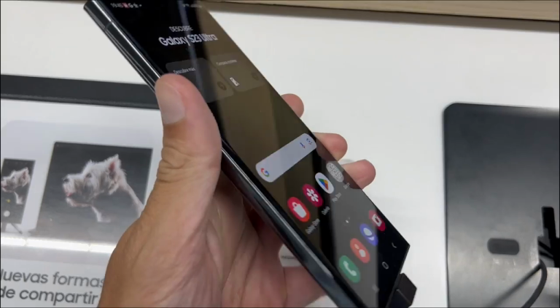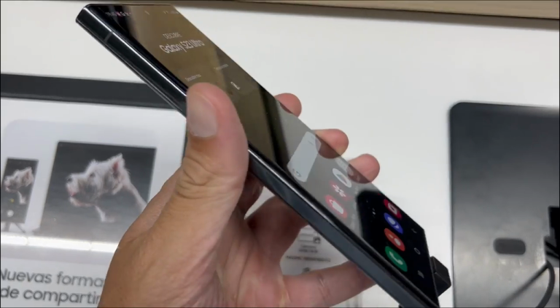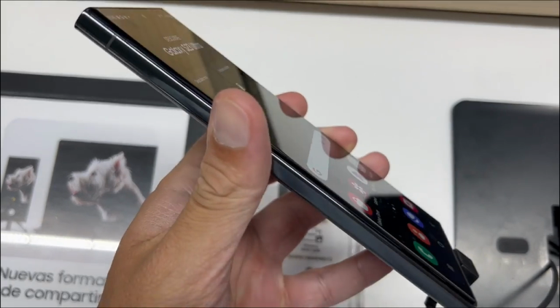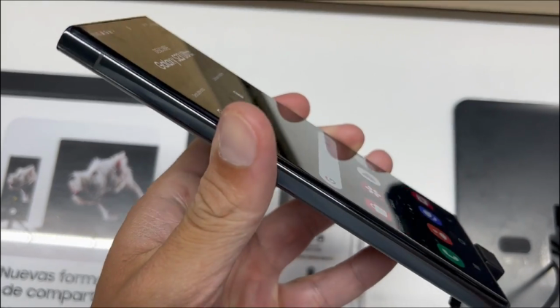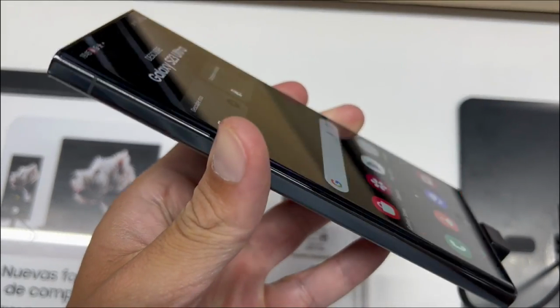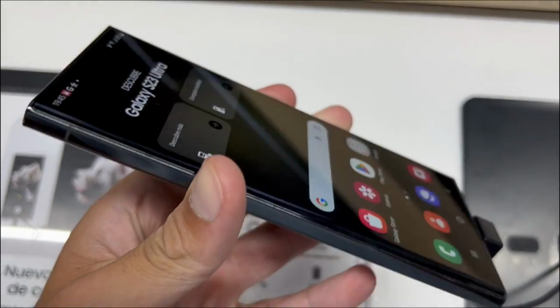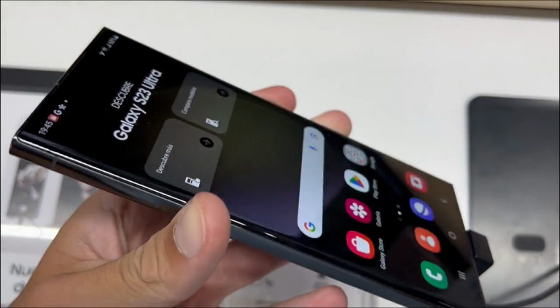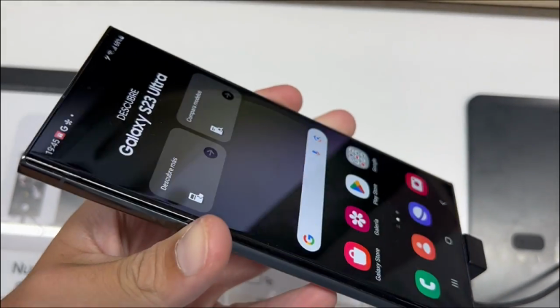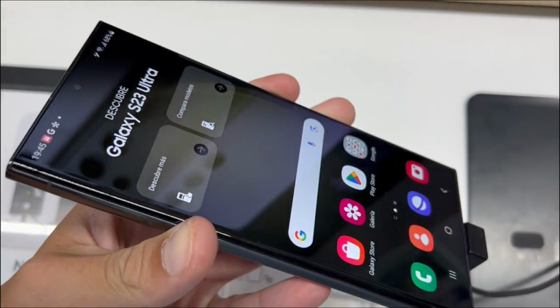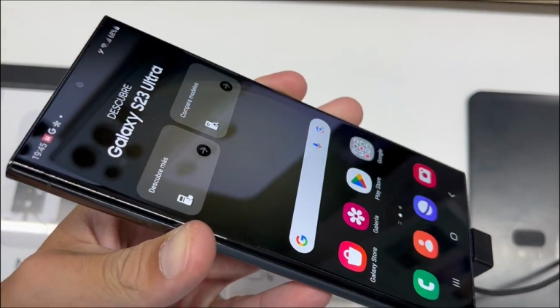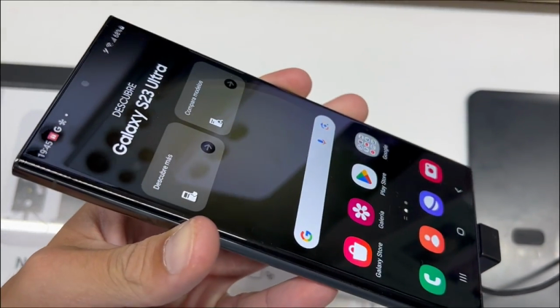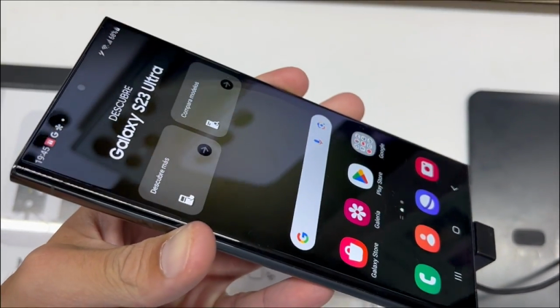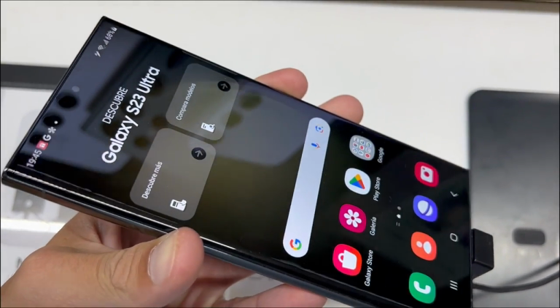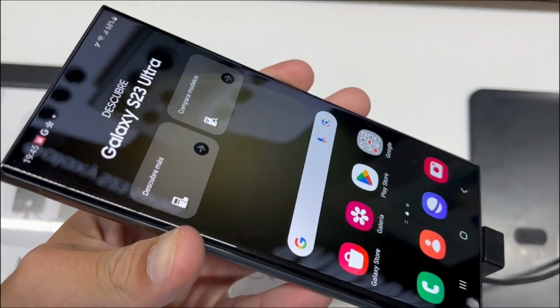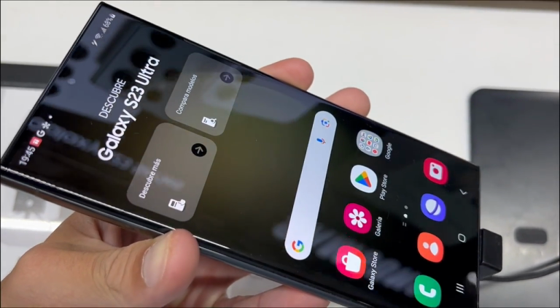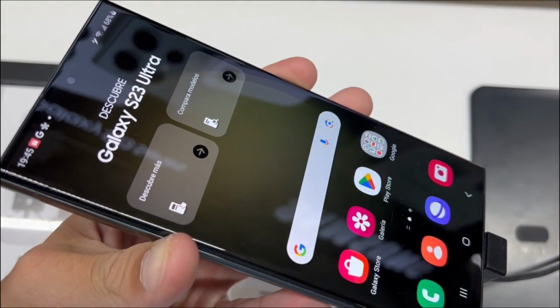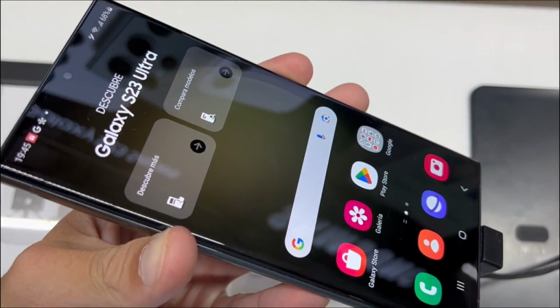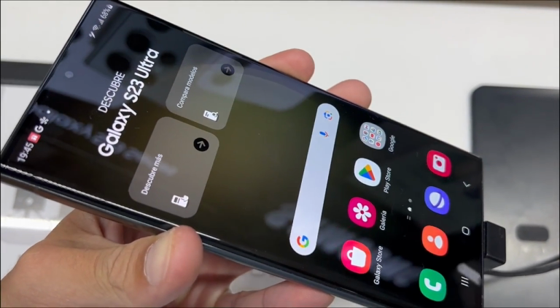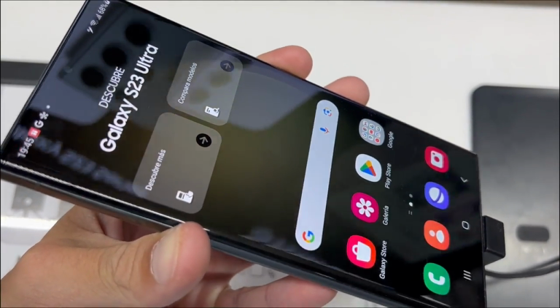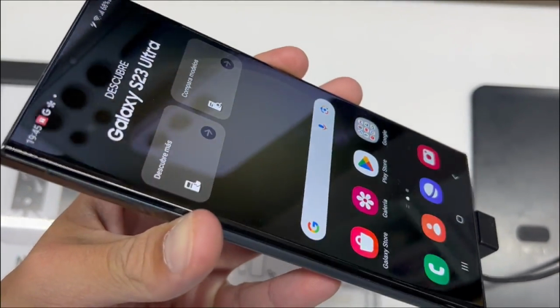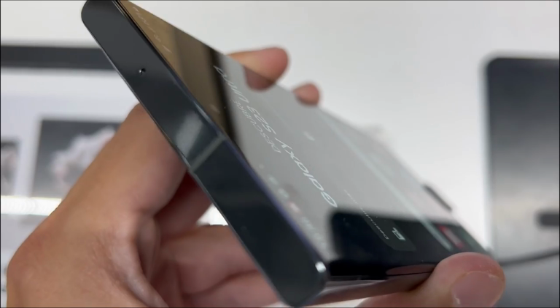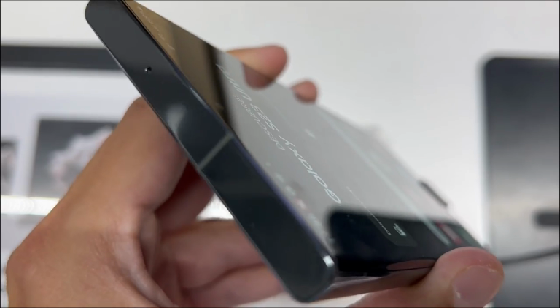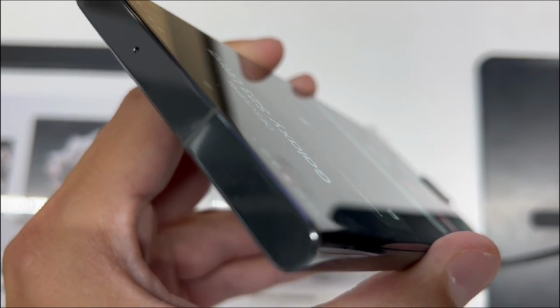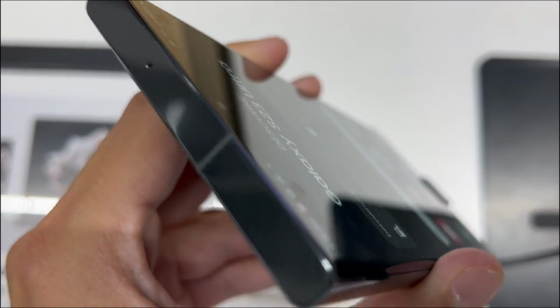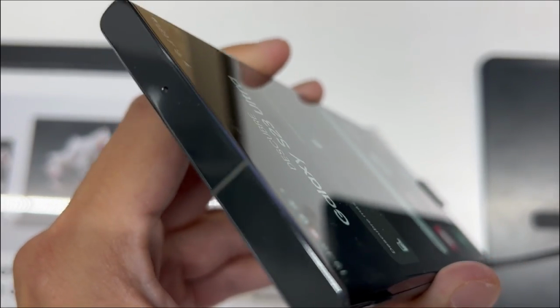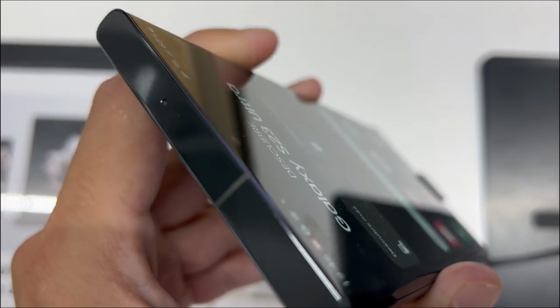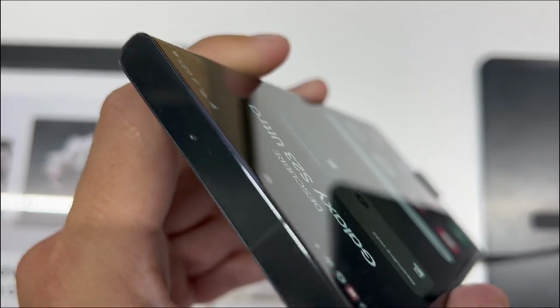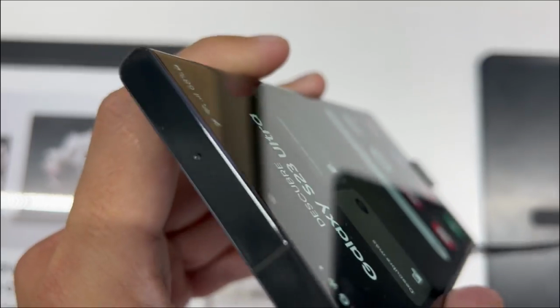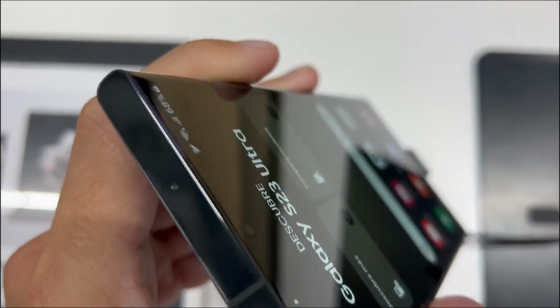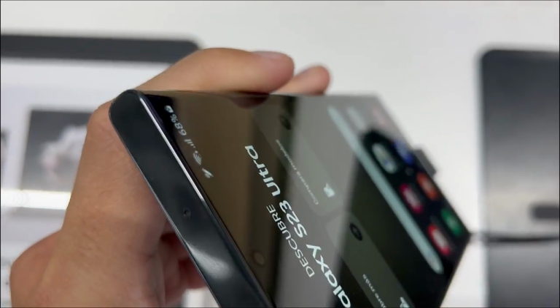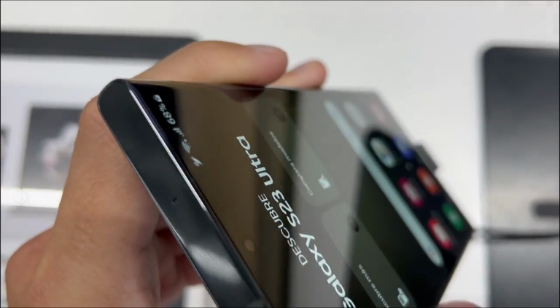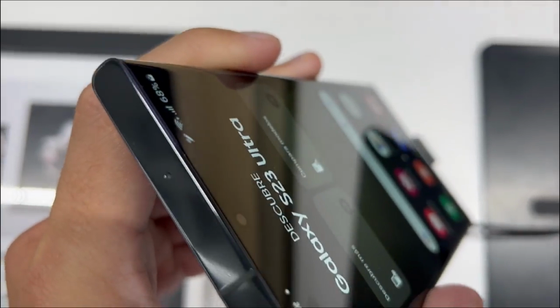Is the Samsung Galaxy S23 Ultra worth it? Here are 3 things you need to know about this smartphone.